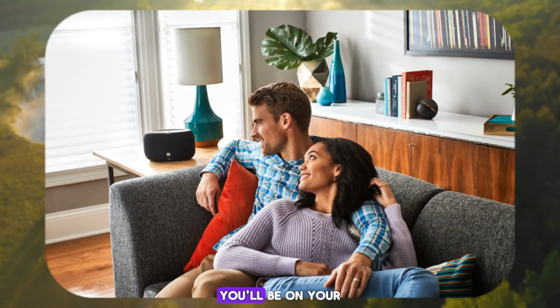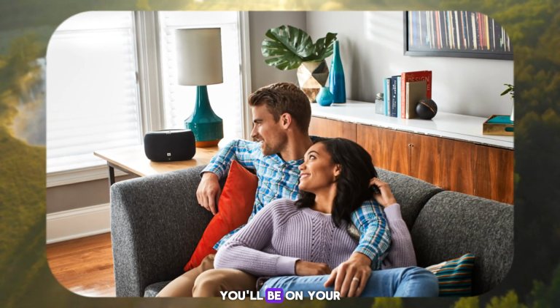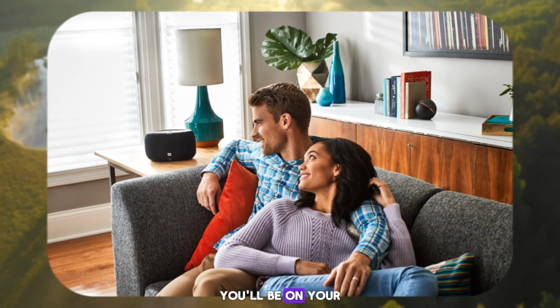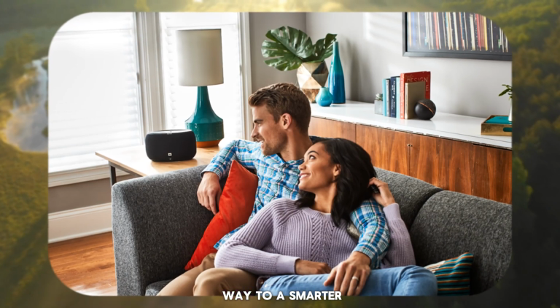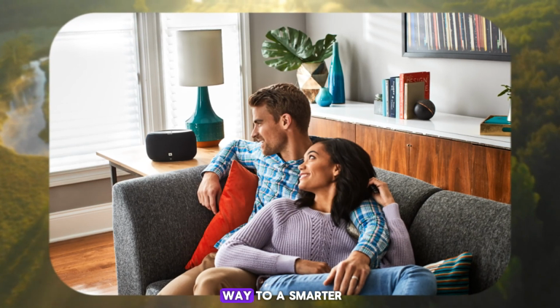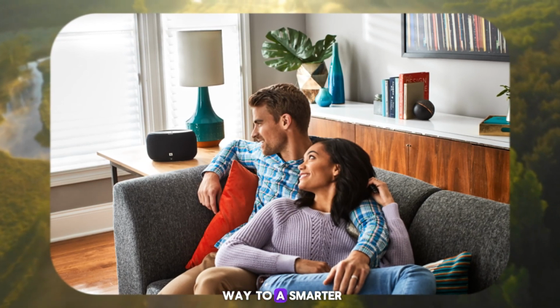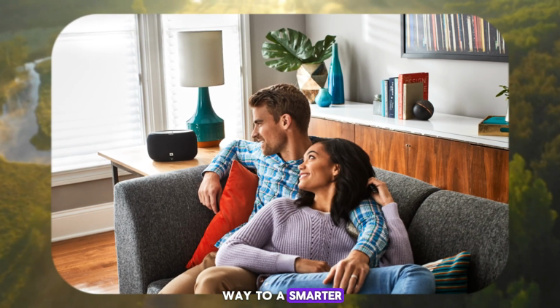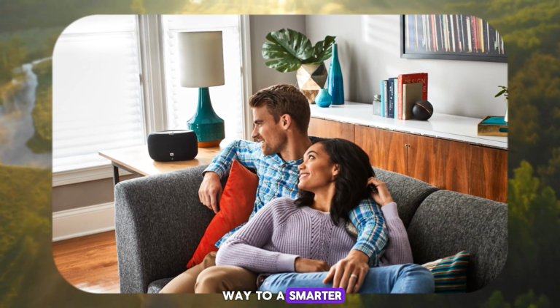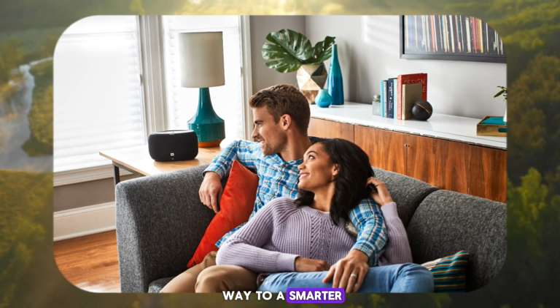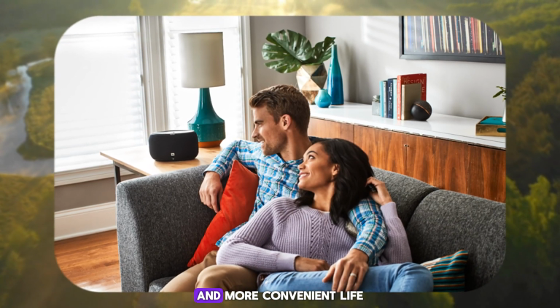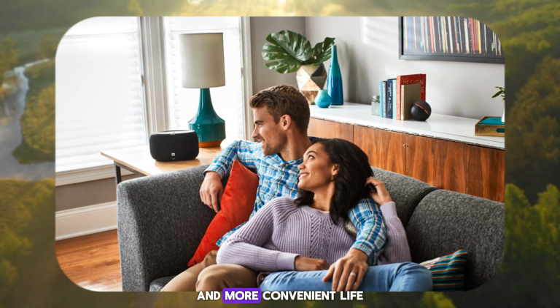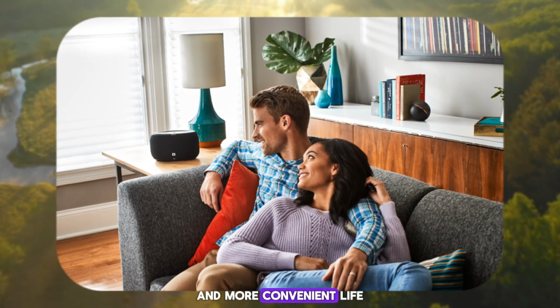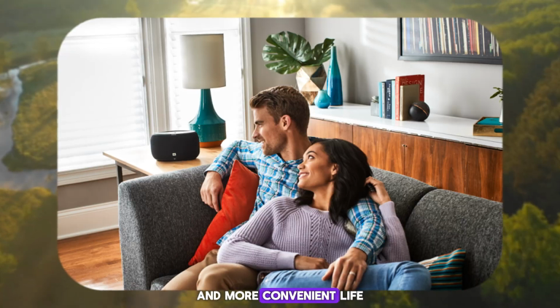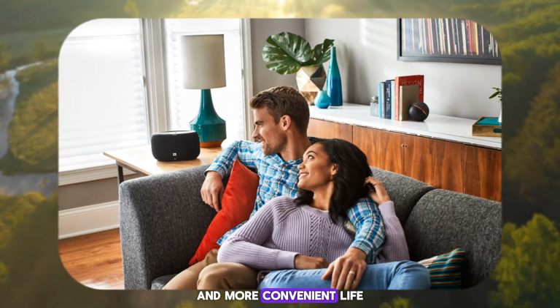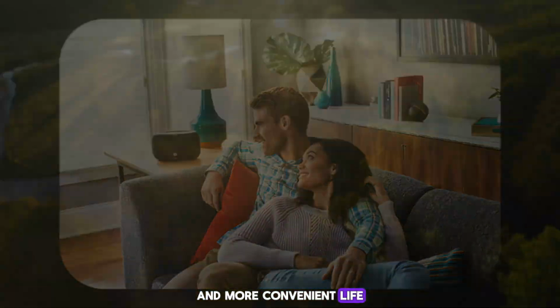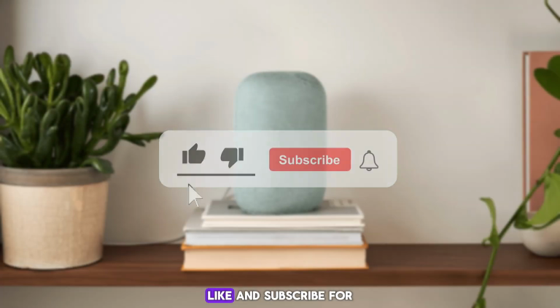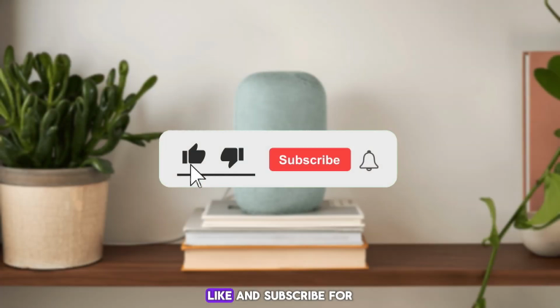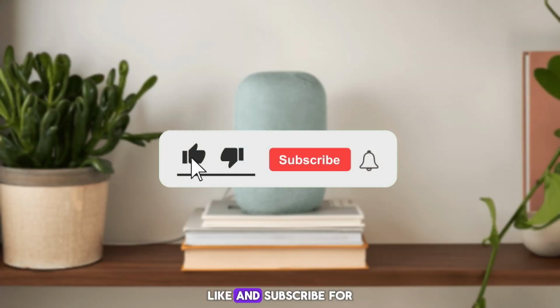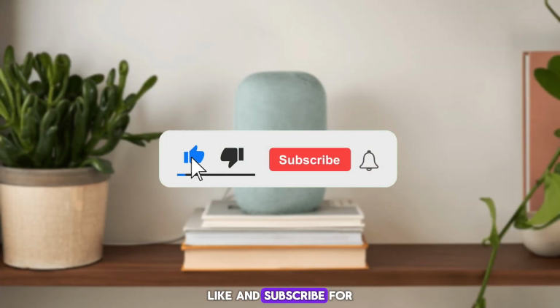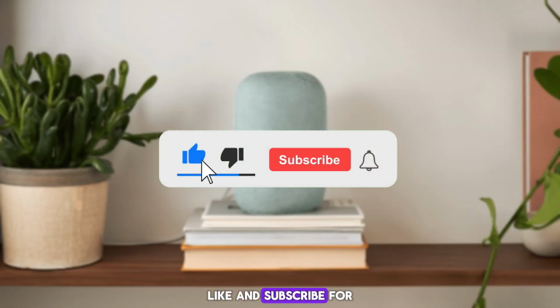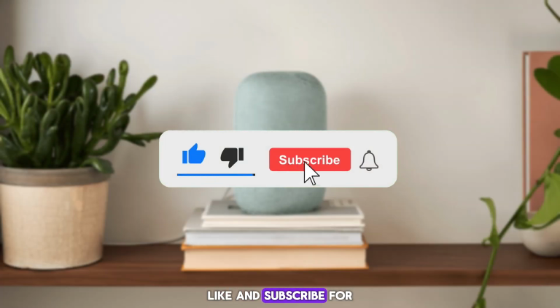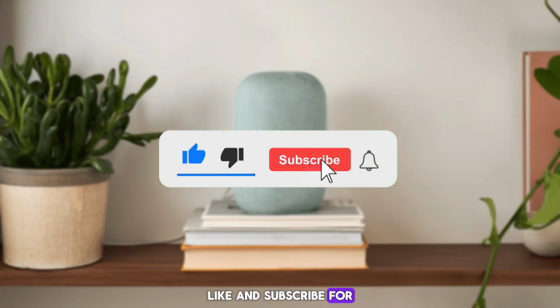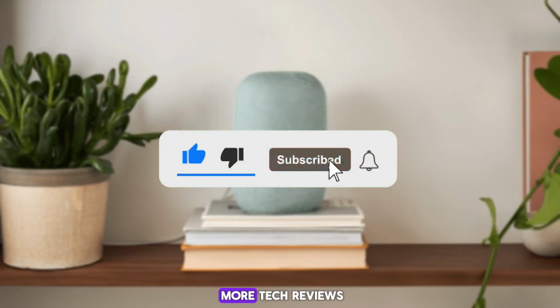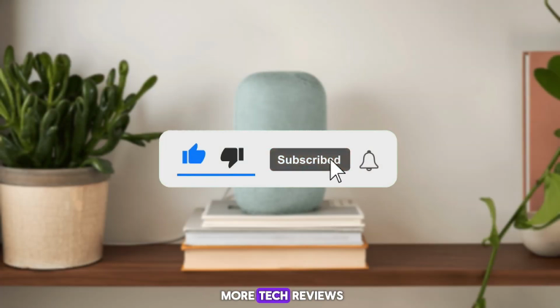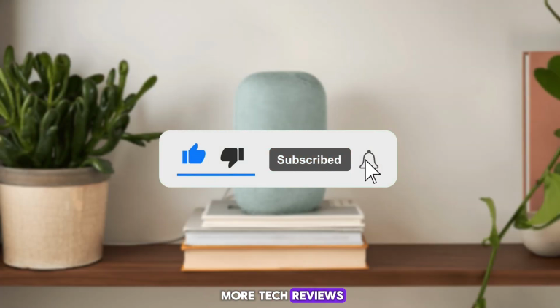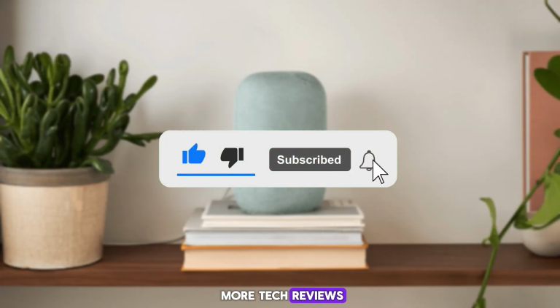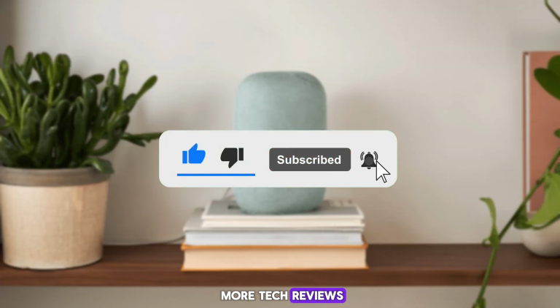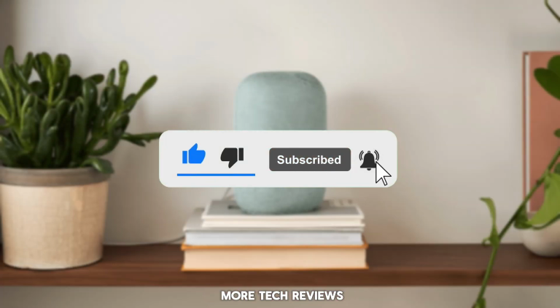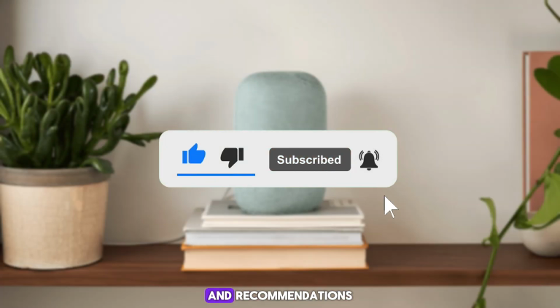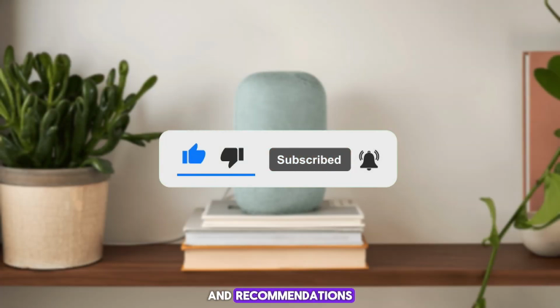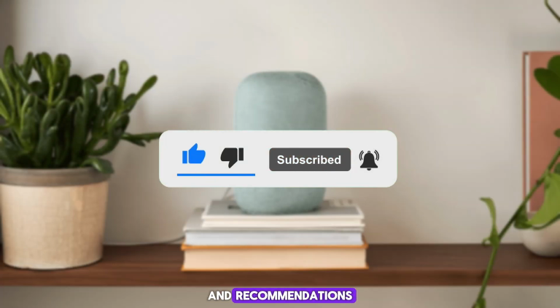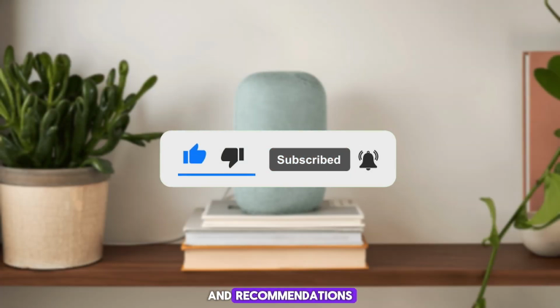No matter which pod you choose, you'll be on your way to a smarter and more convenient life. Like and subscribe for more tech reviews and recommendations.